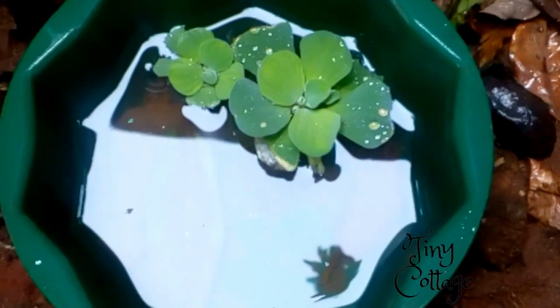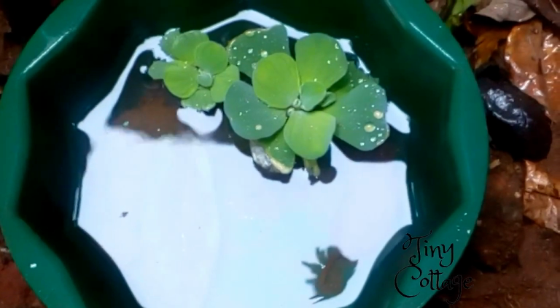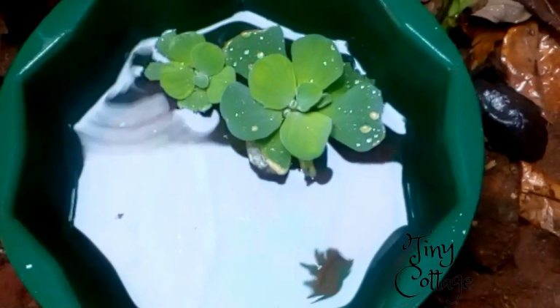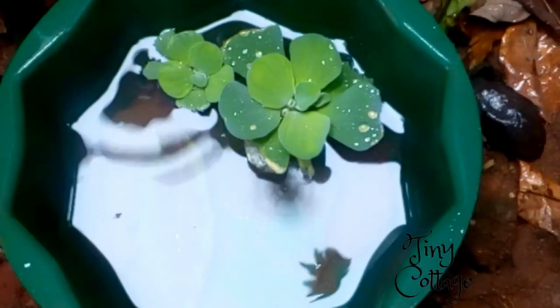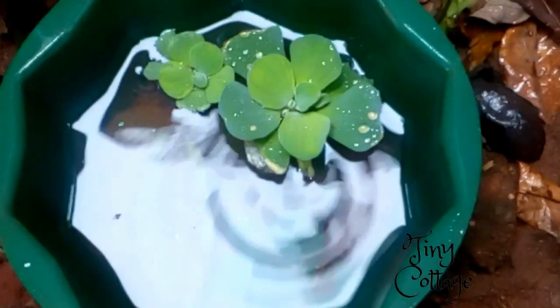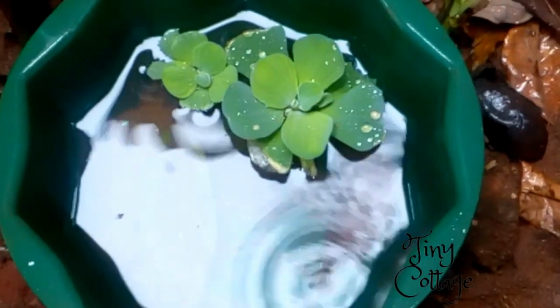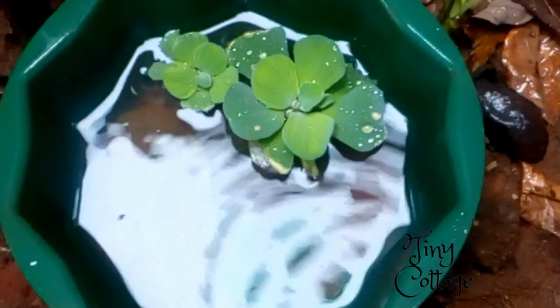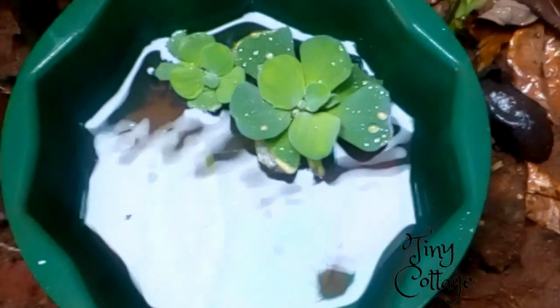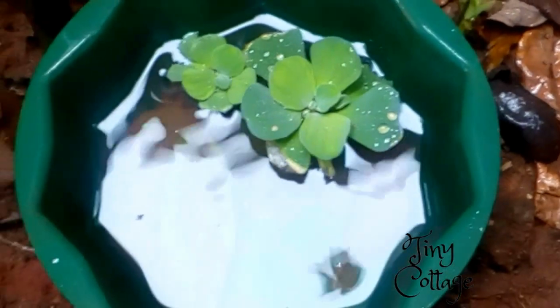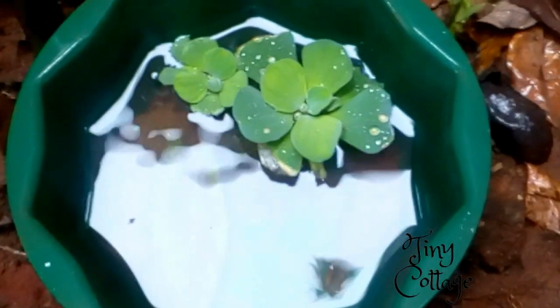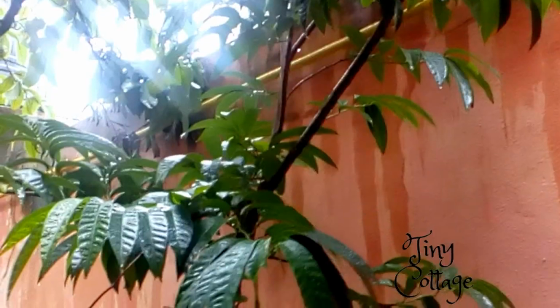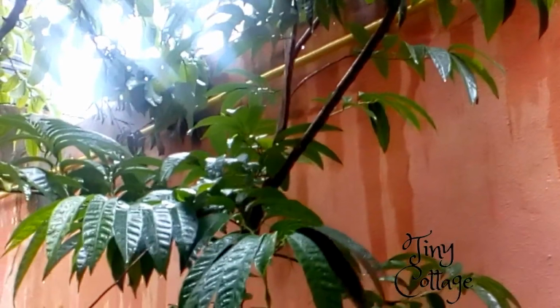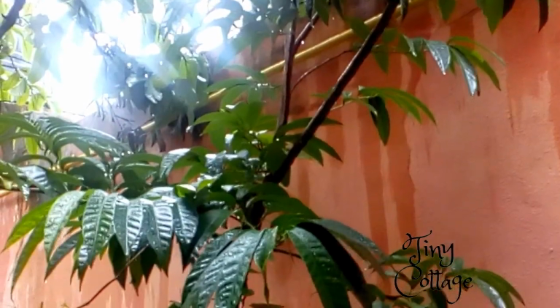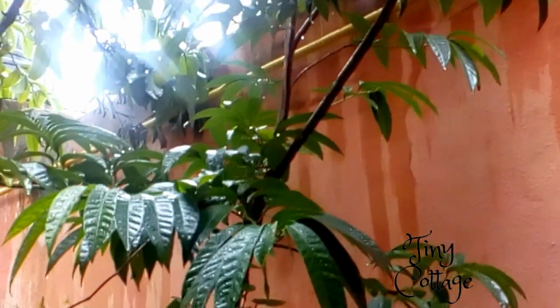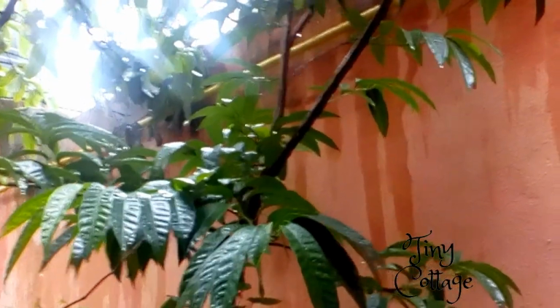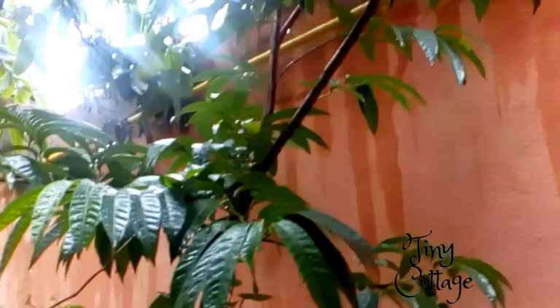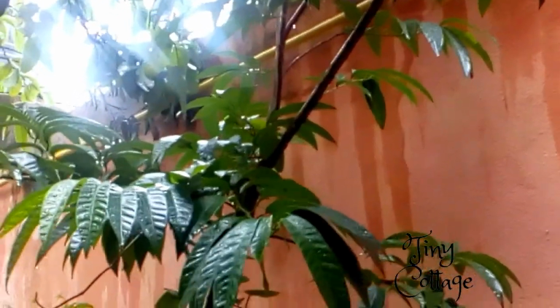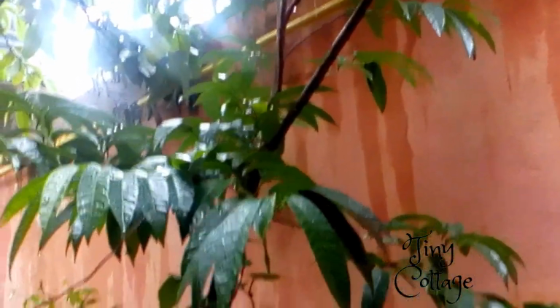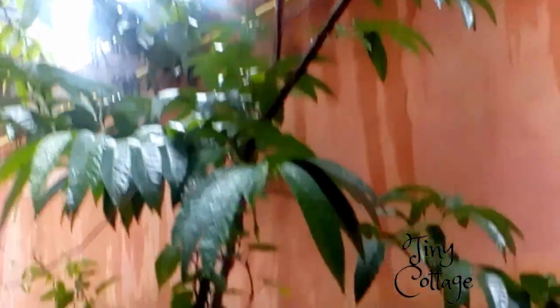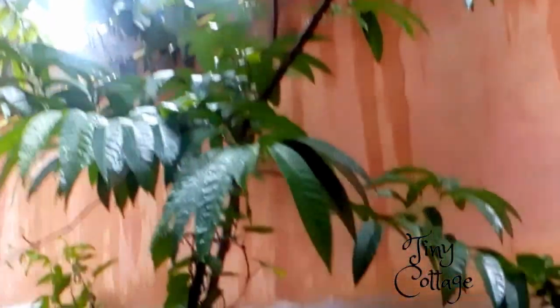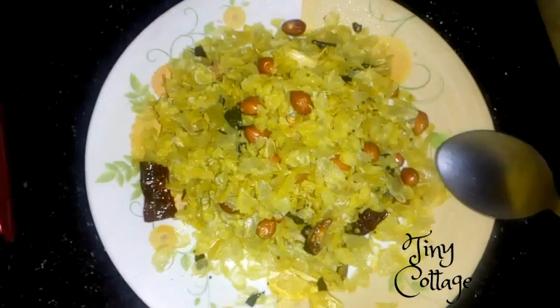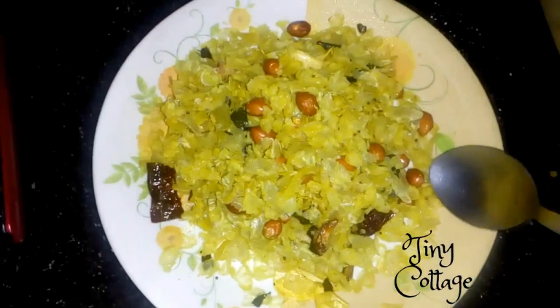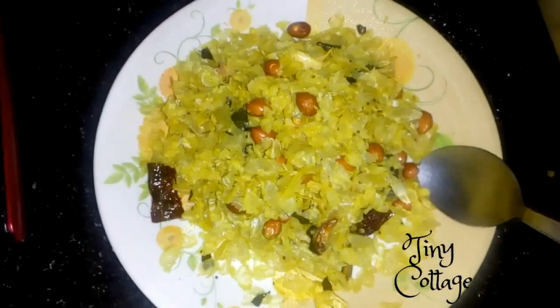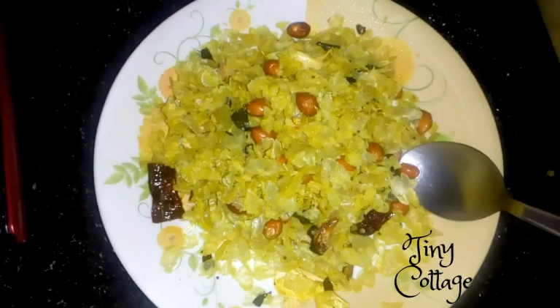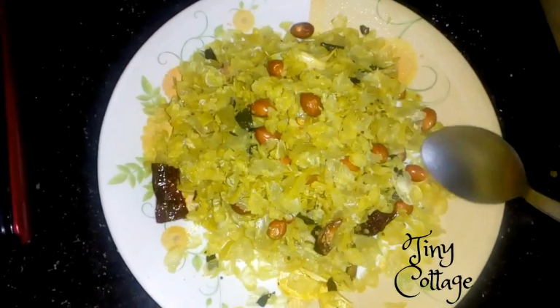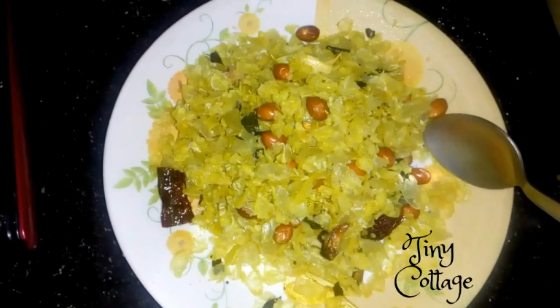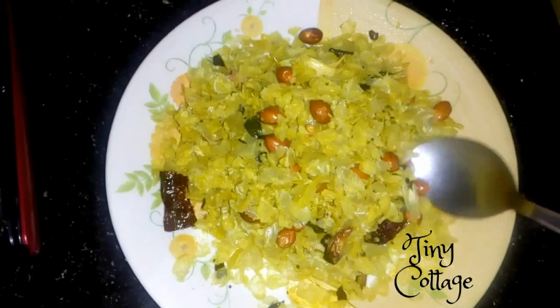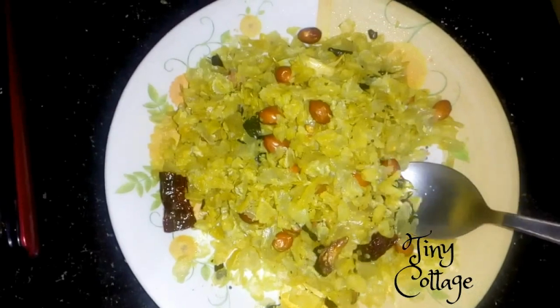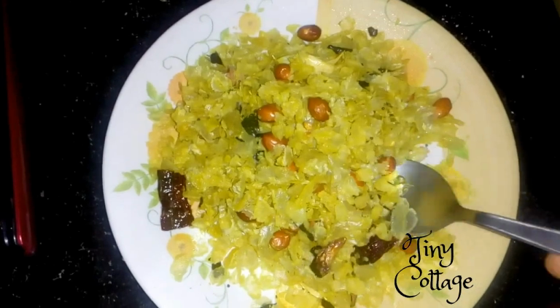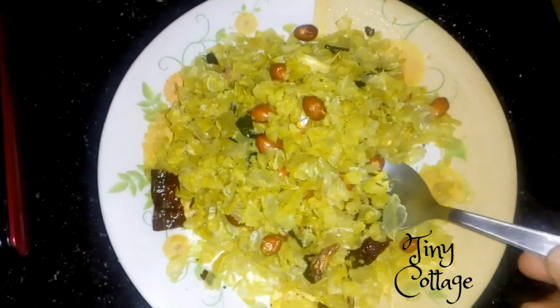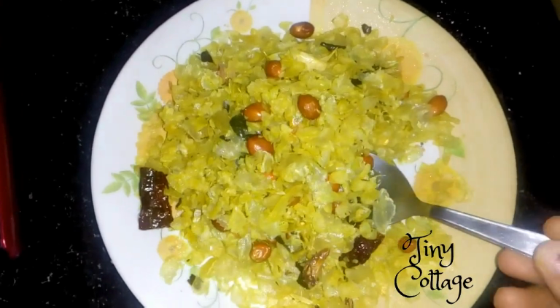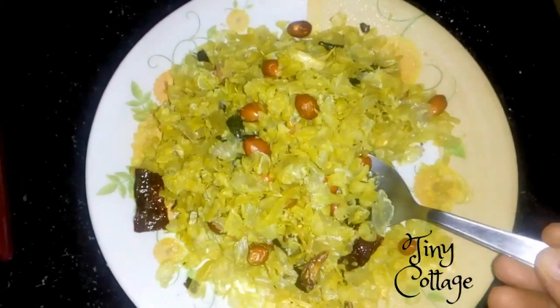So in today's video I'm going to show you a very easy snack which can be prepared within 10 minutes.